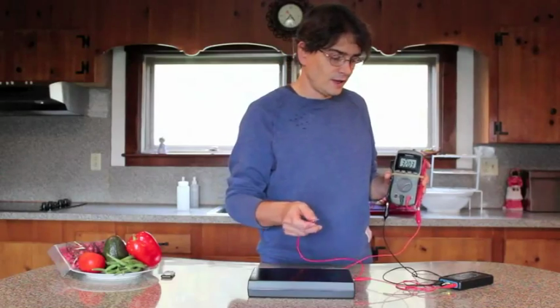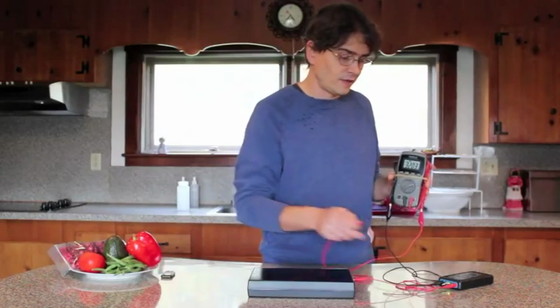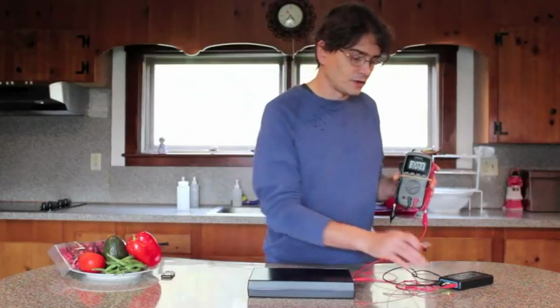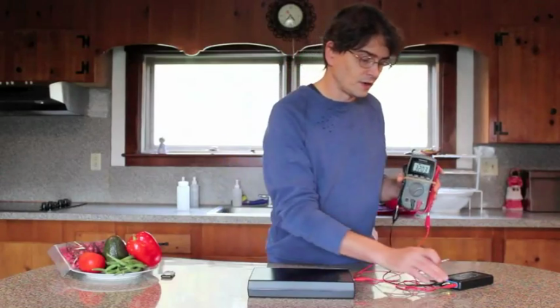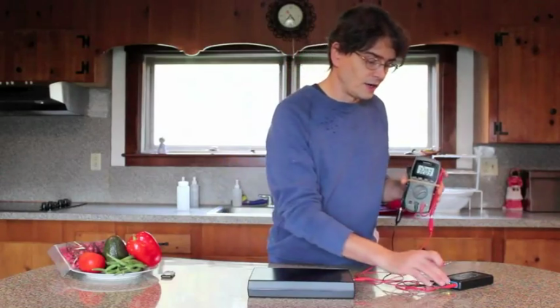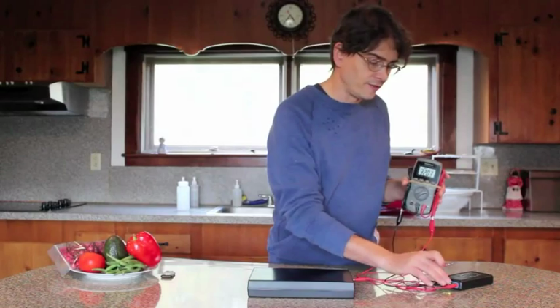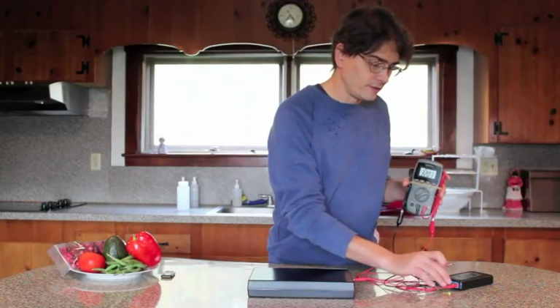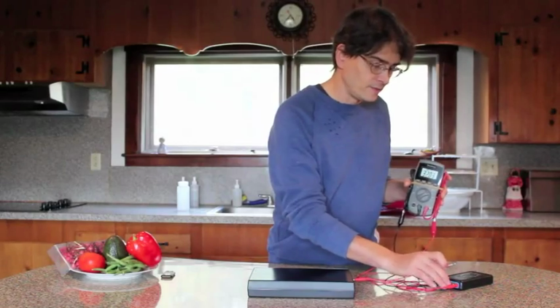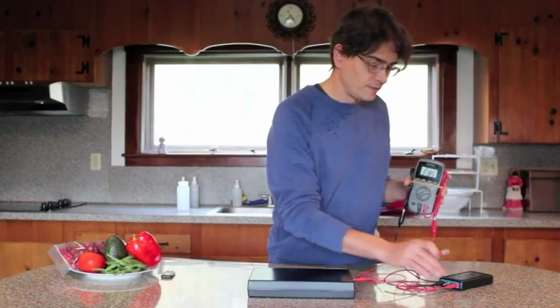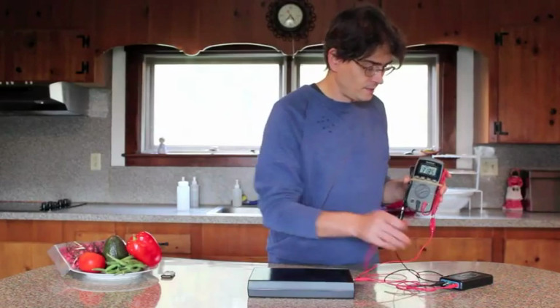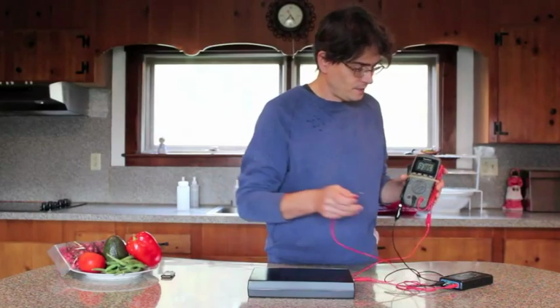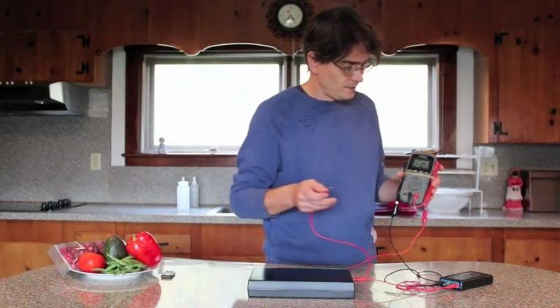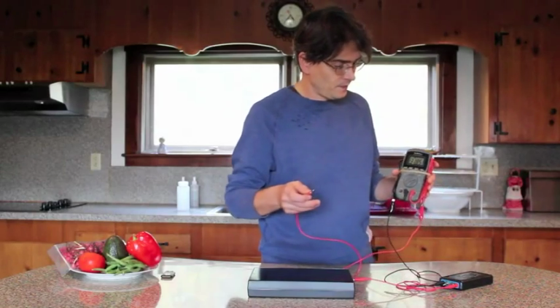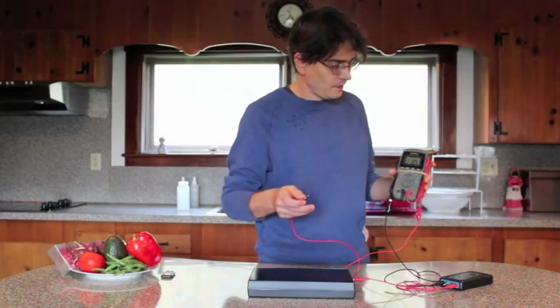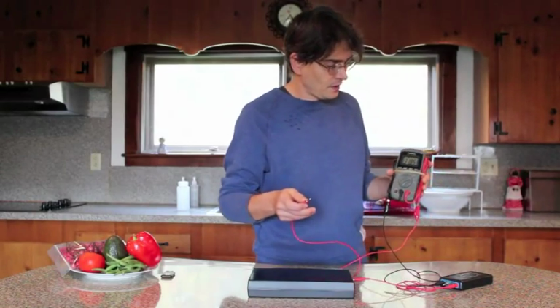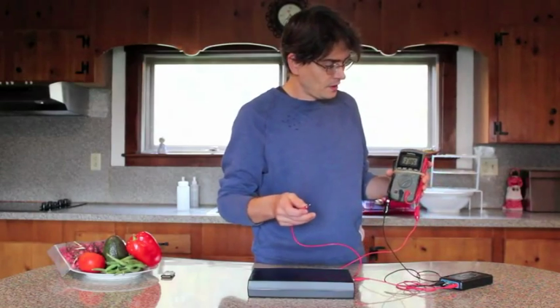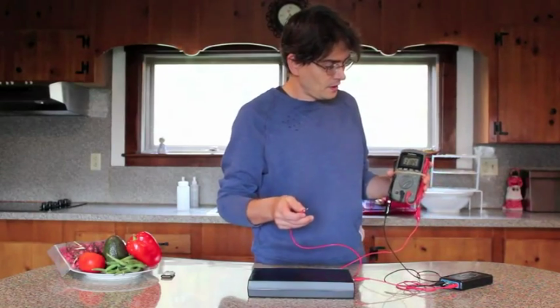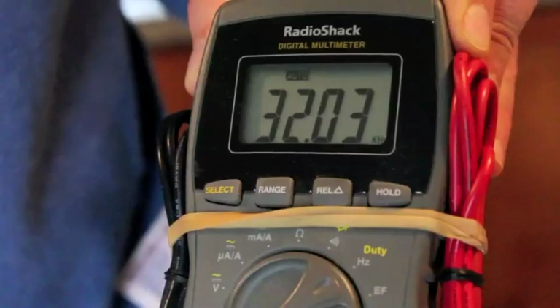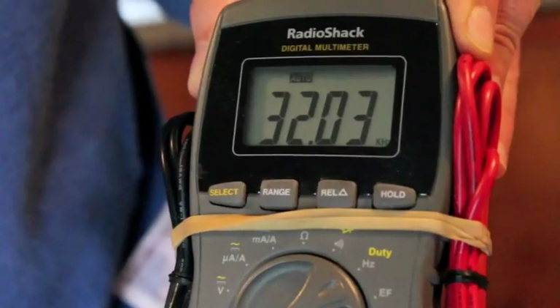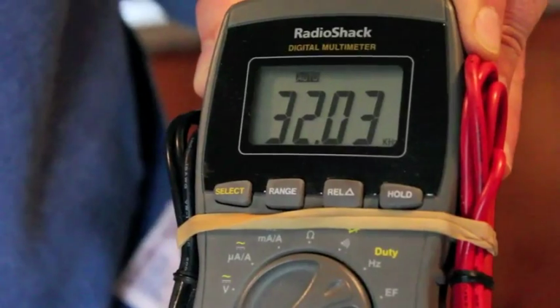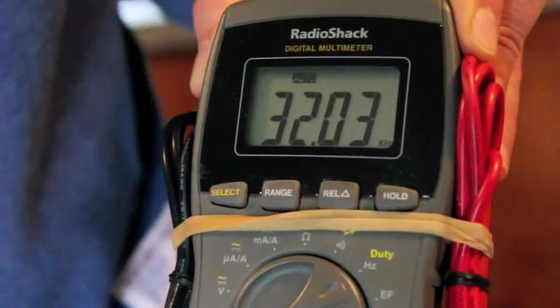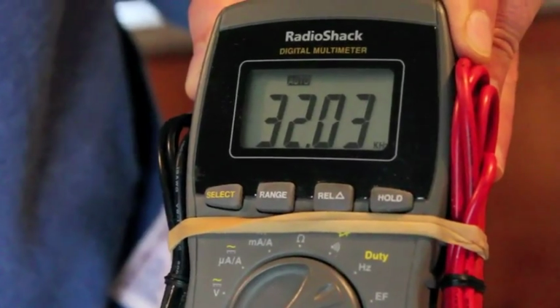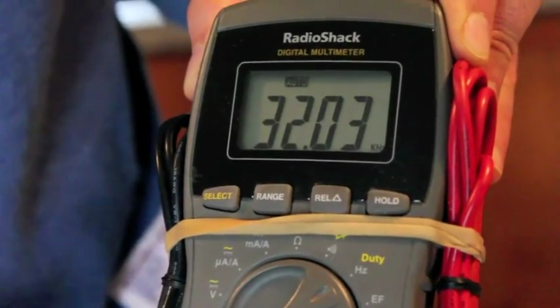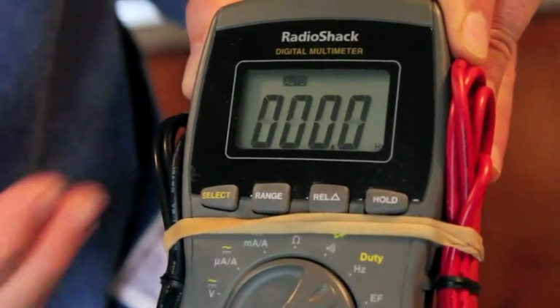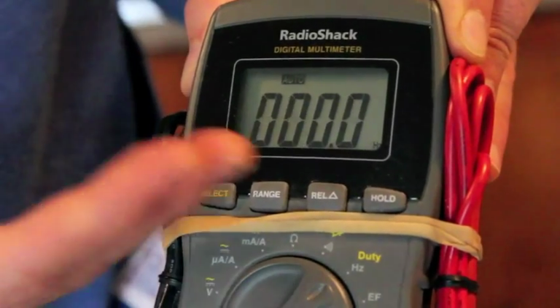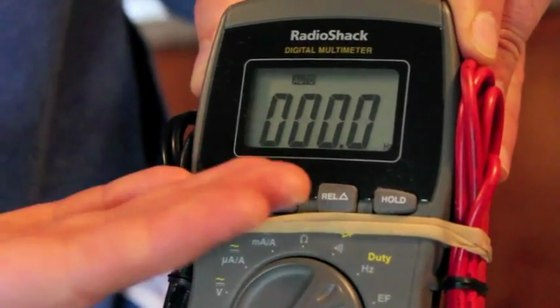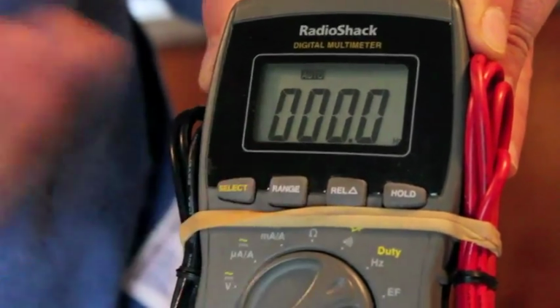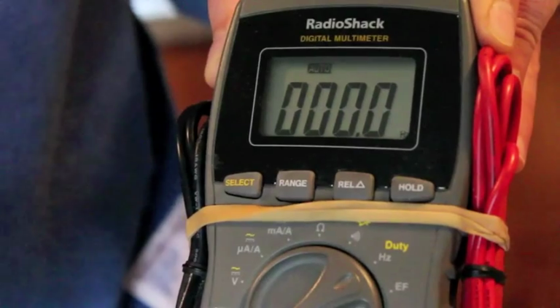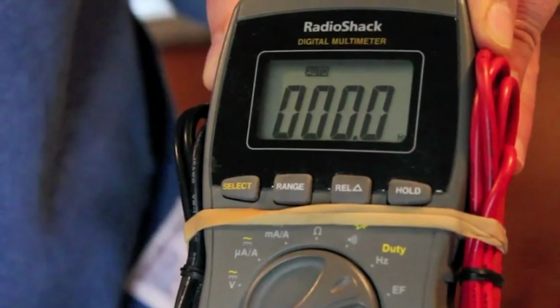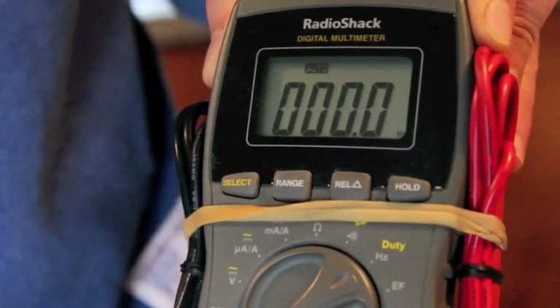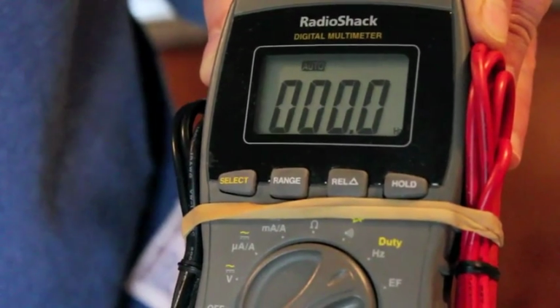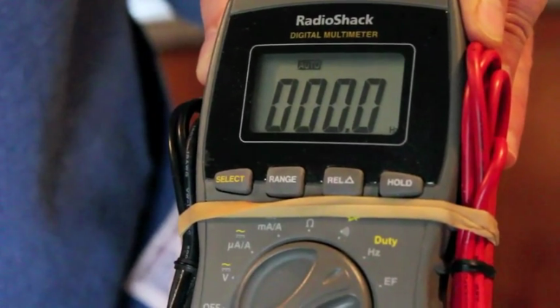And if I turn it off and give the meter time to think, it goes to zero.